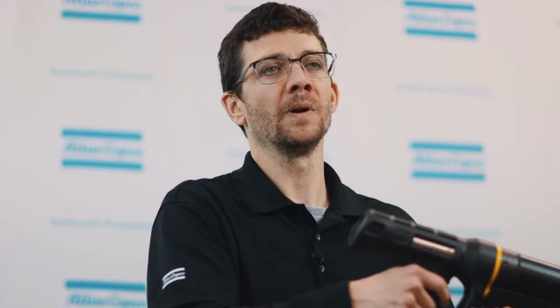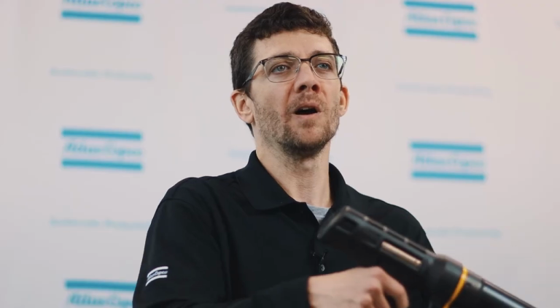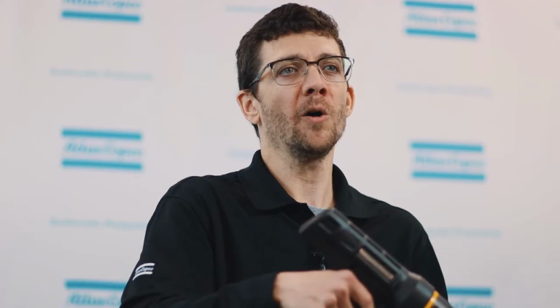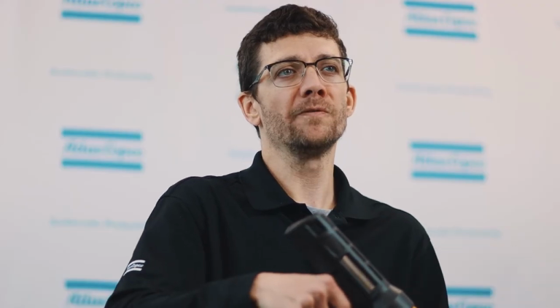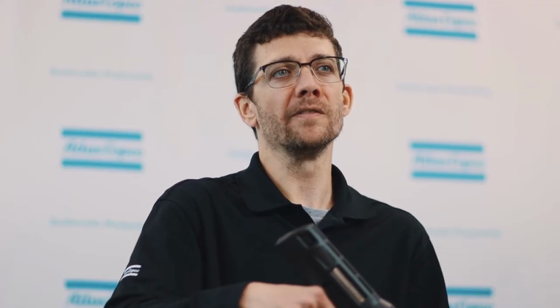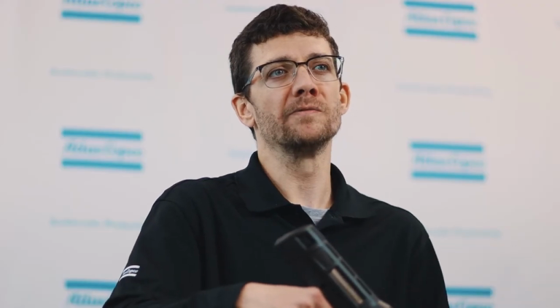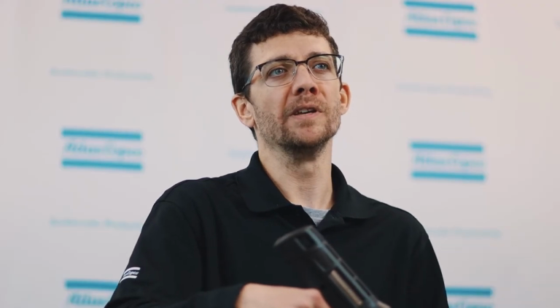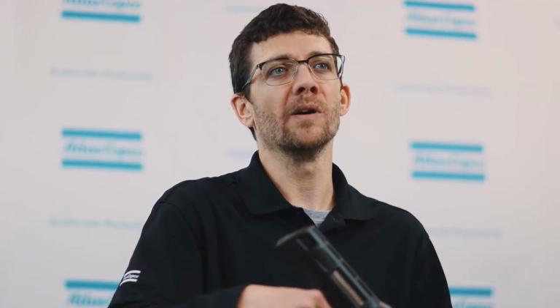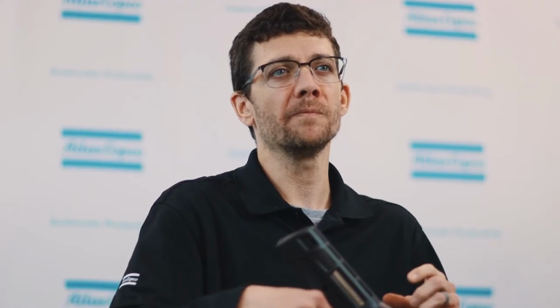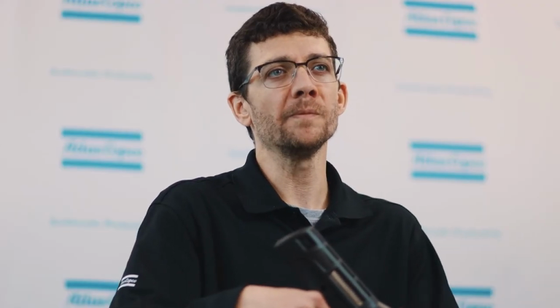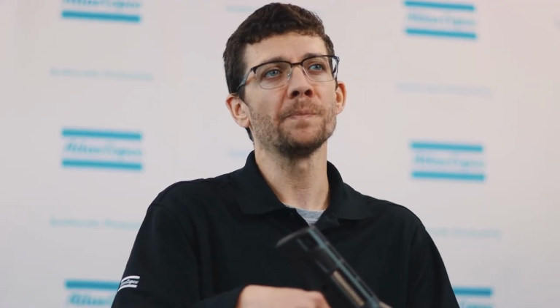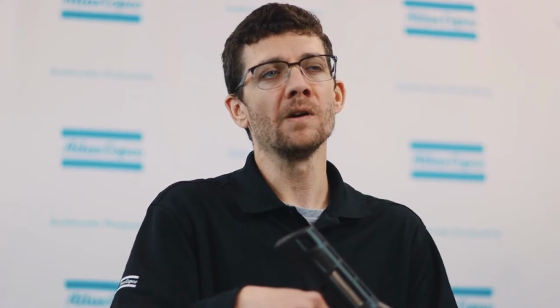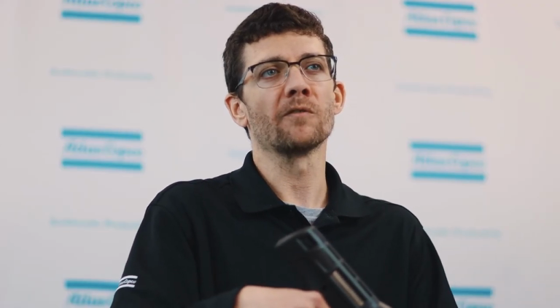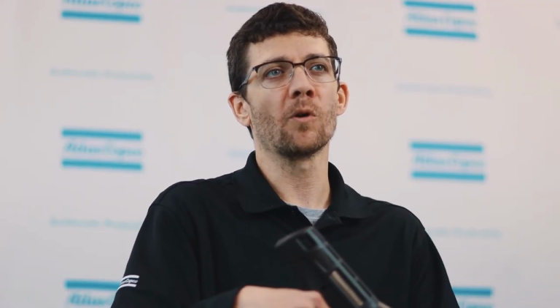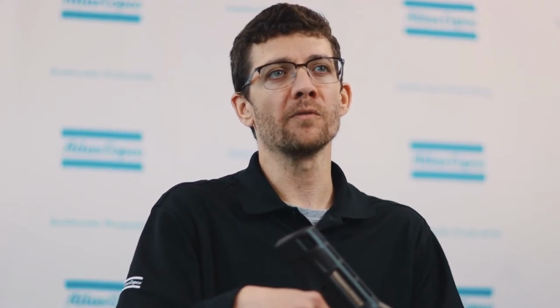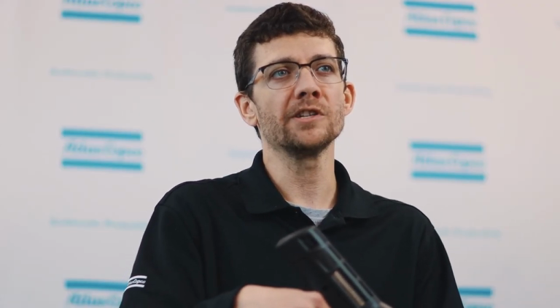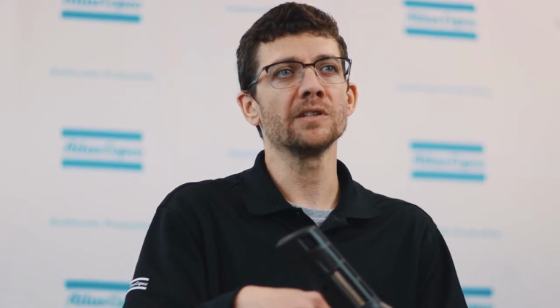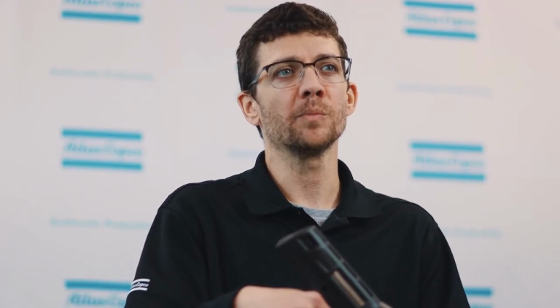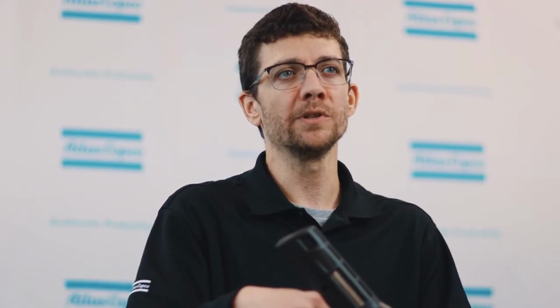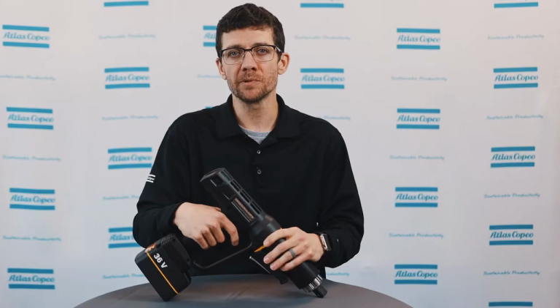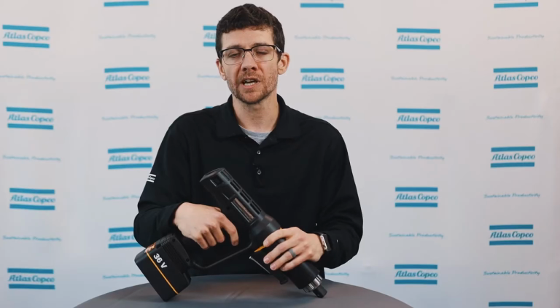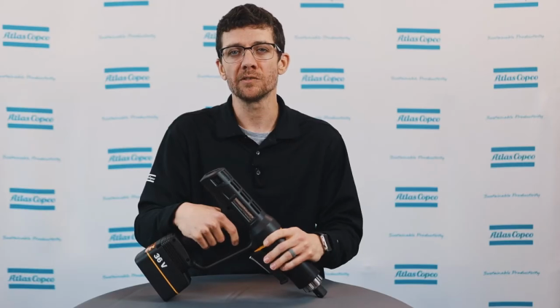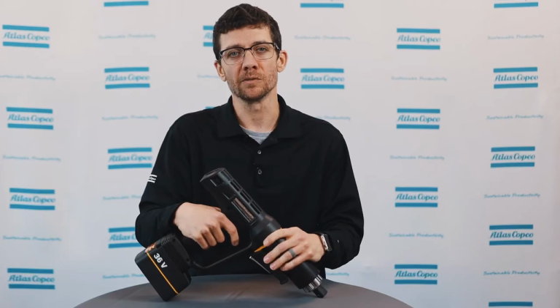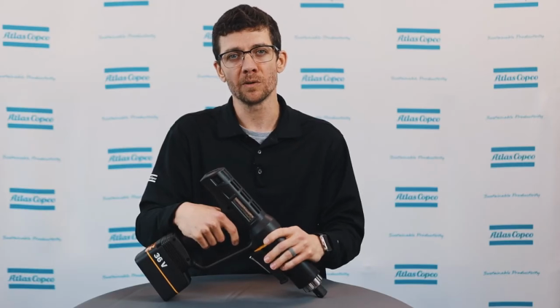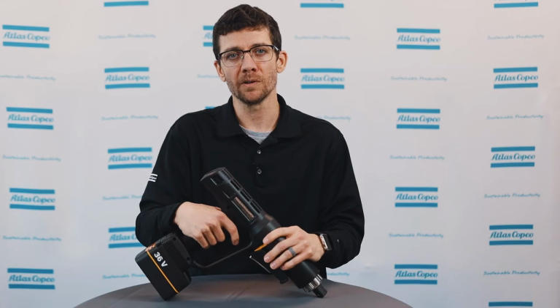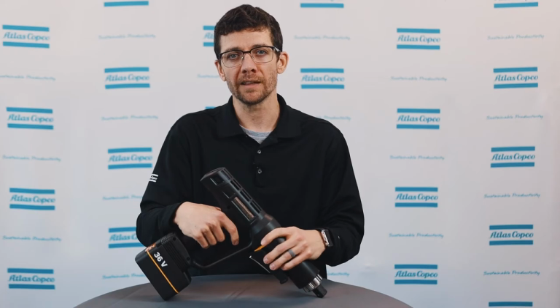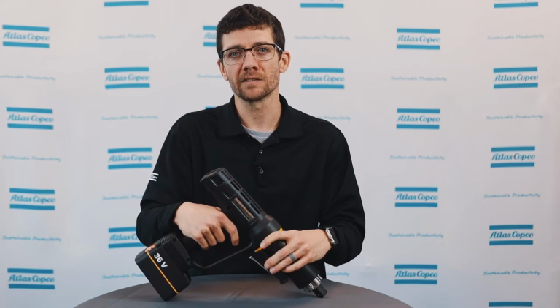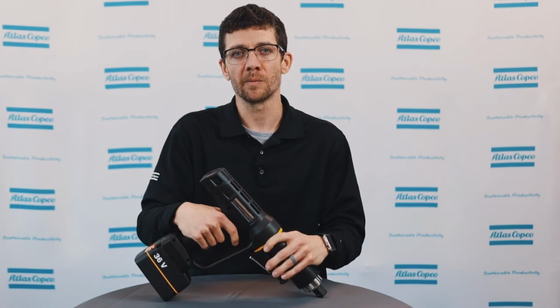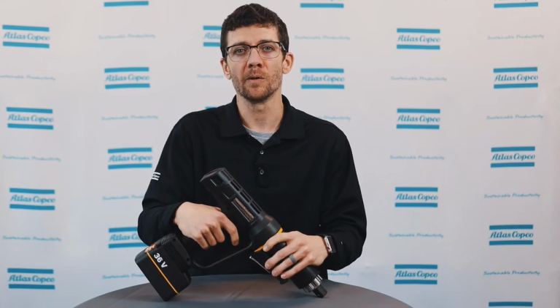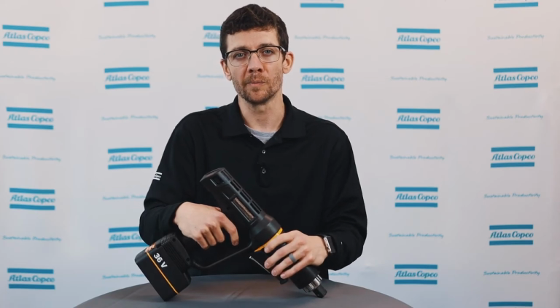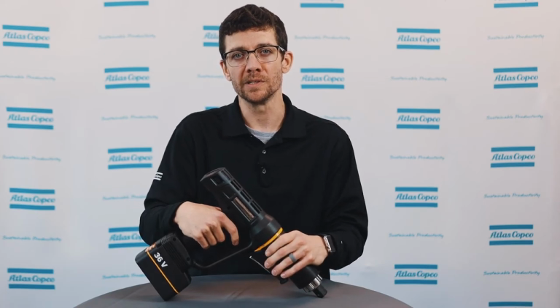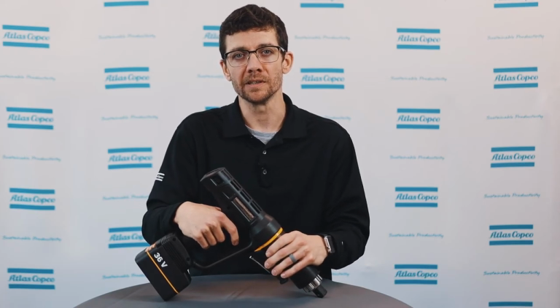I hope you found this video helpful. For more information, please reach out to your local Atlas Copco representative.